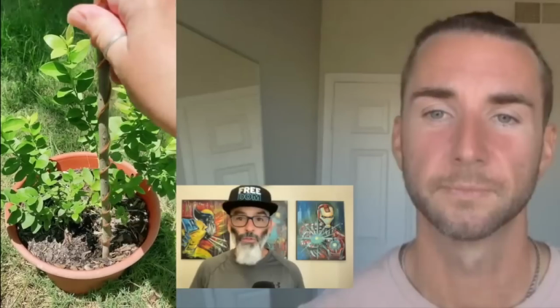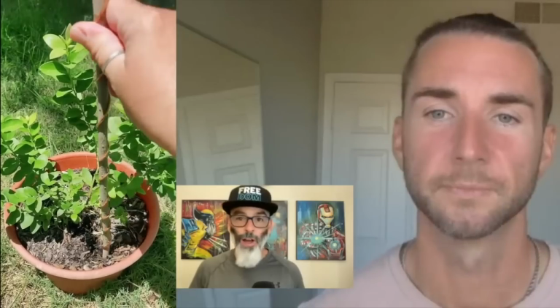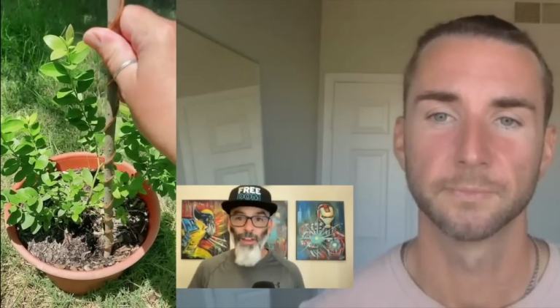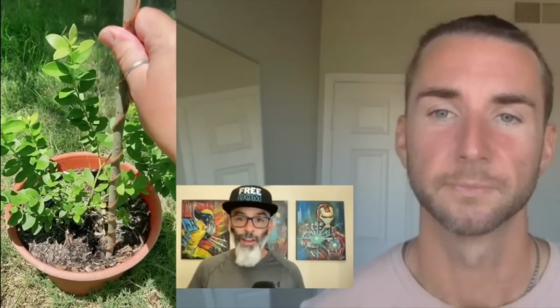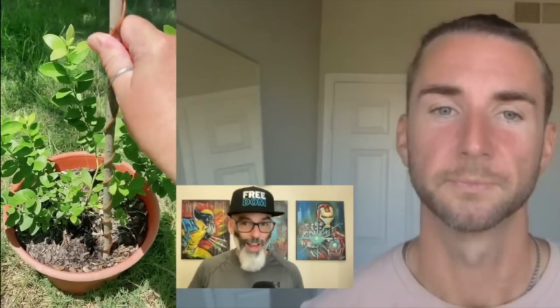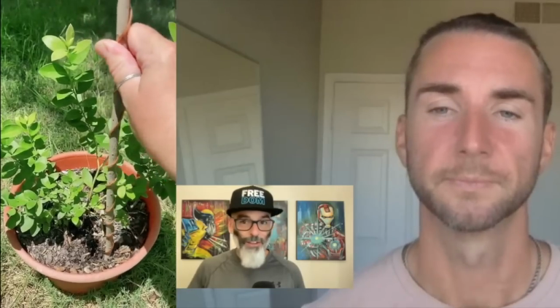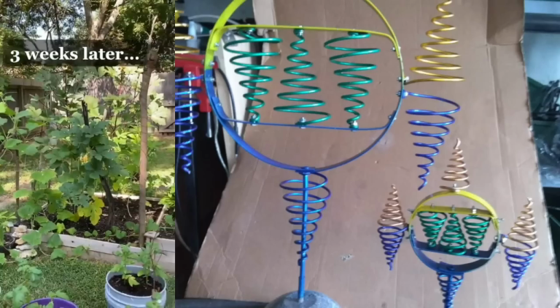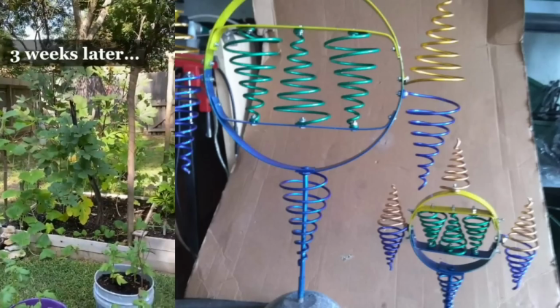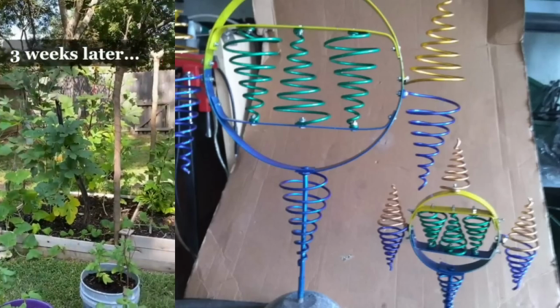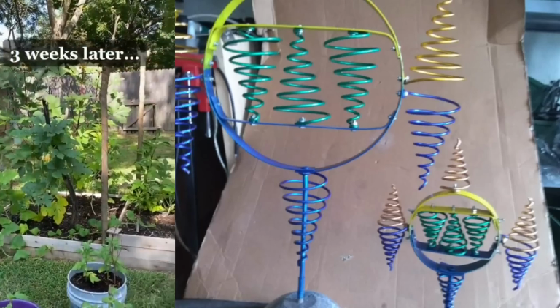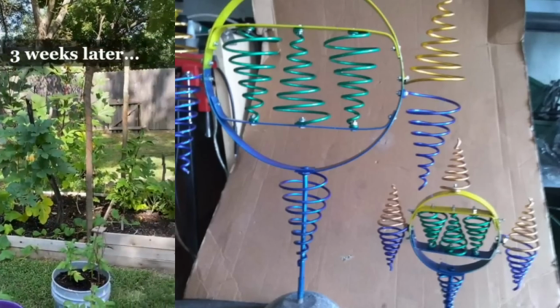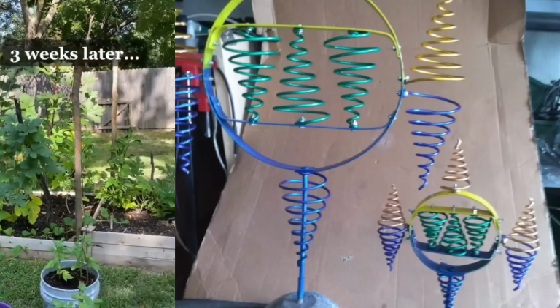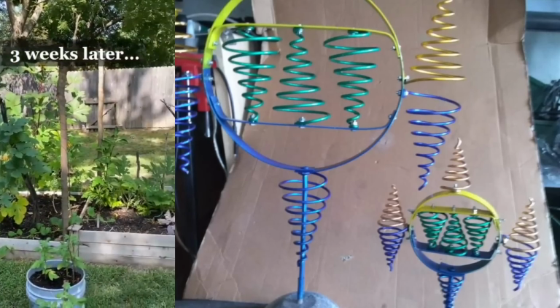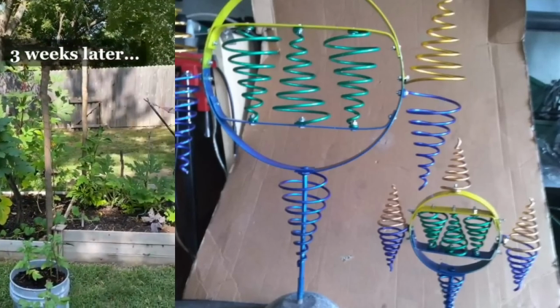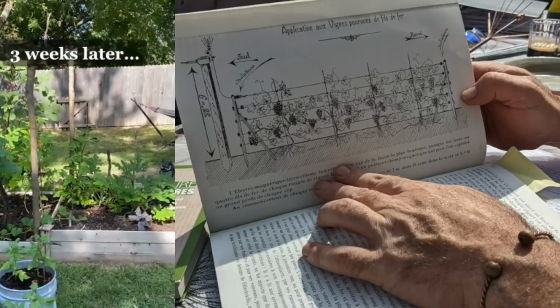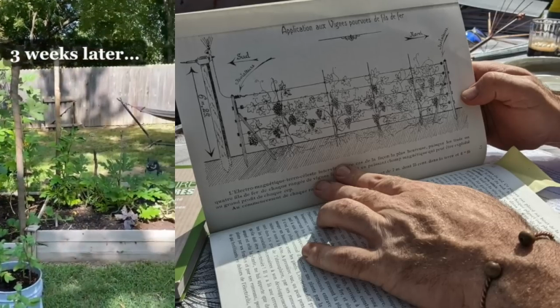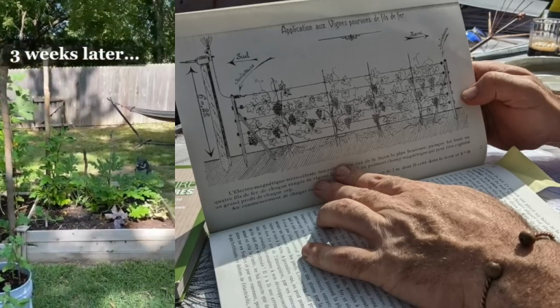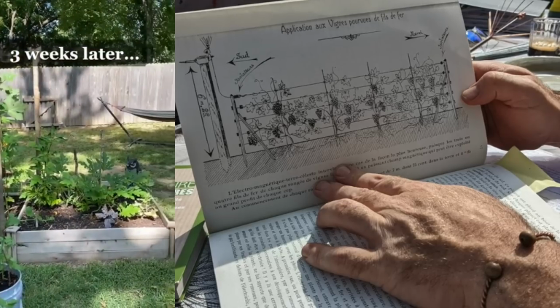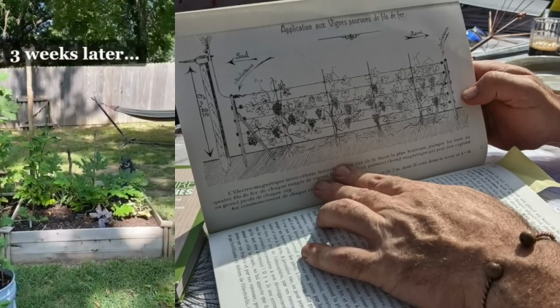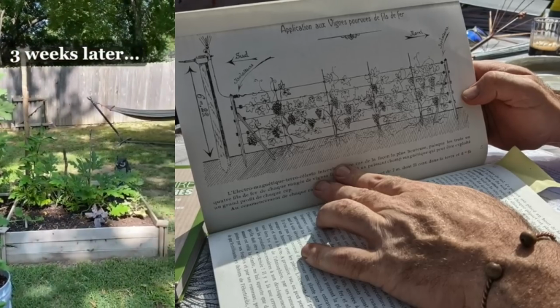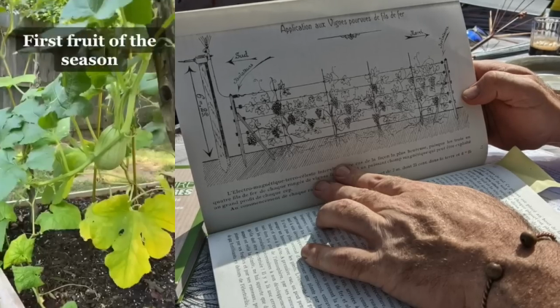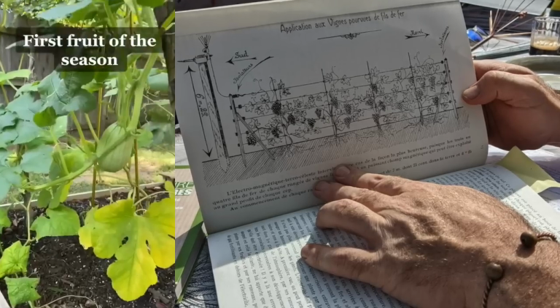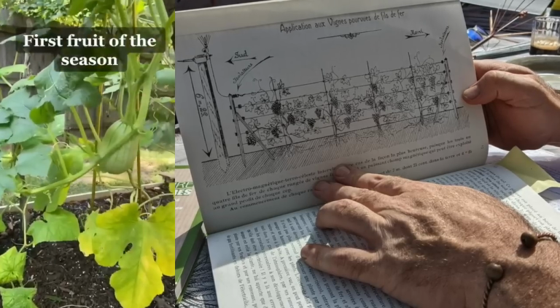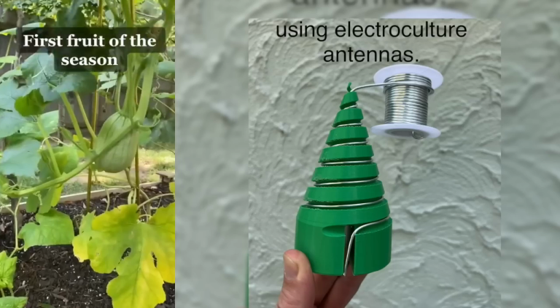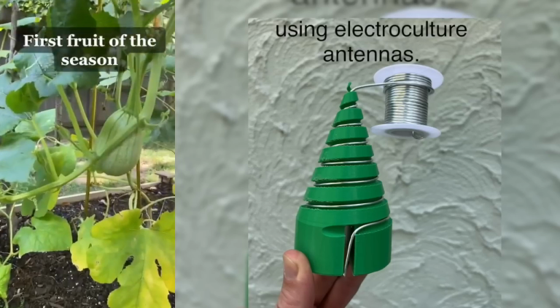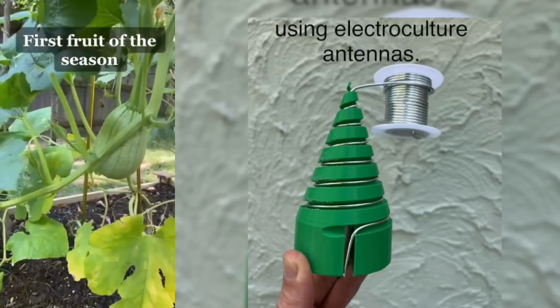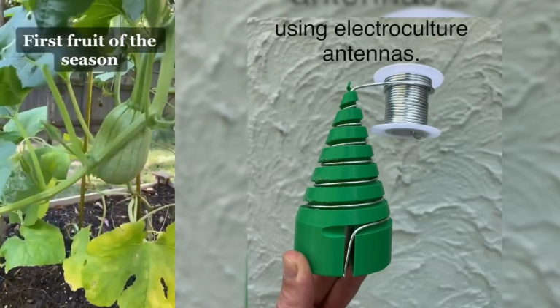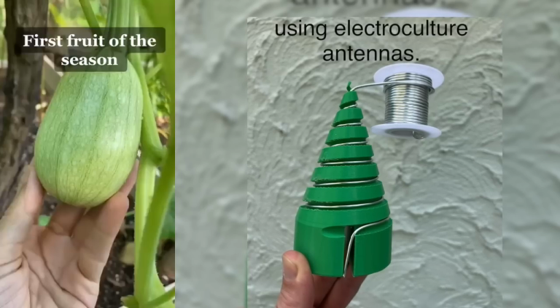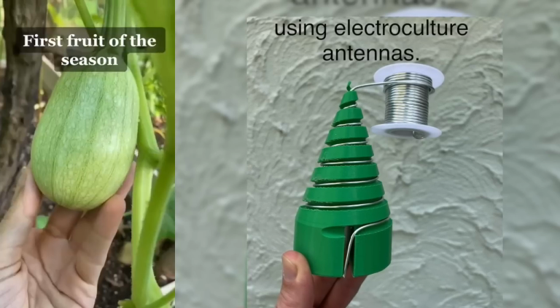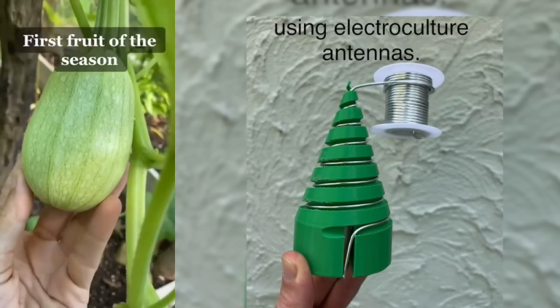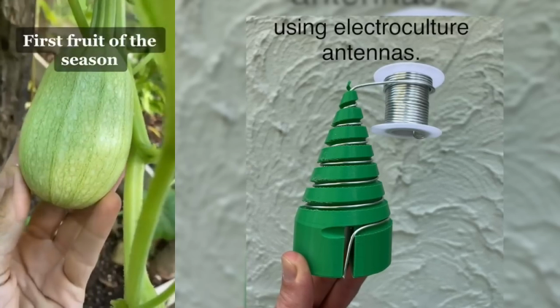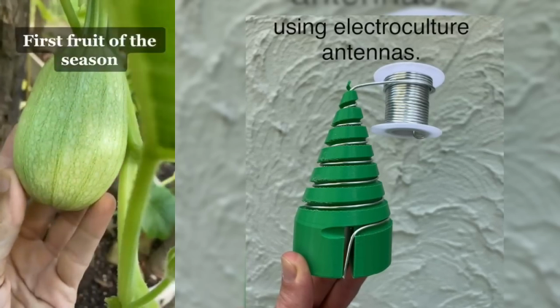It was fun because I got to tell the people at Ace Hardware and they were like, what are you doing? What is this? They were taking notes. That's how easy it was.